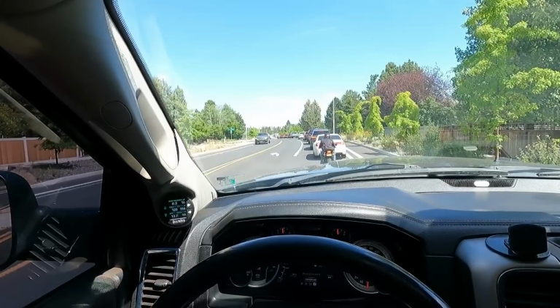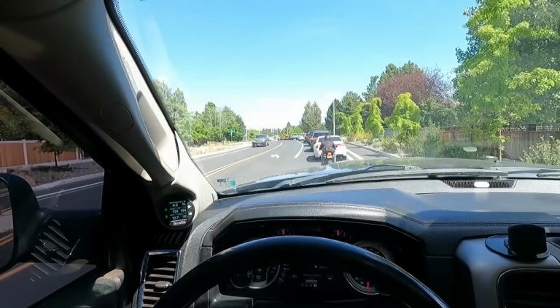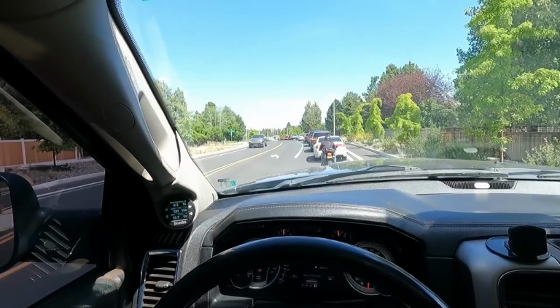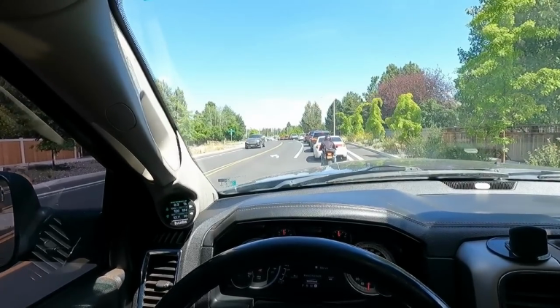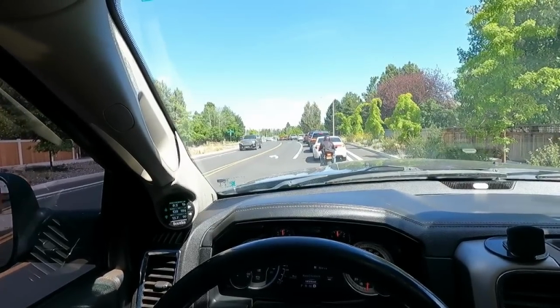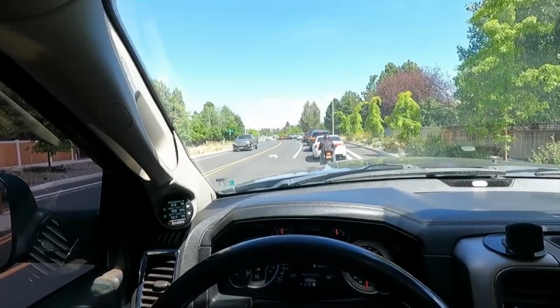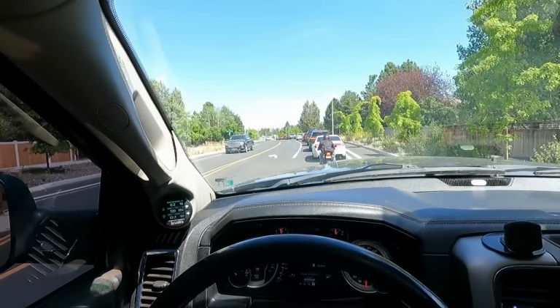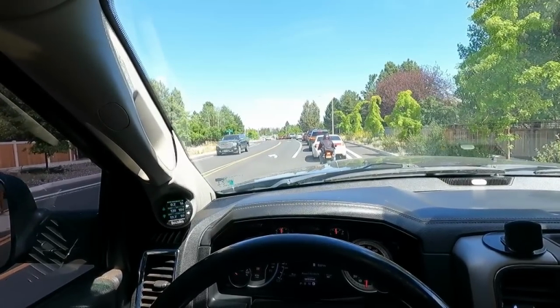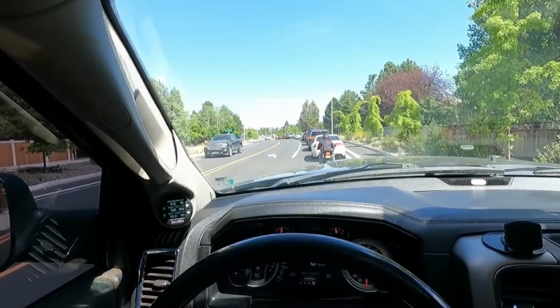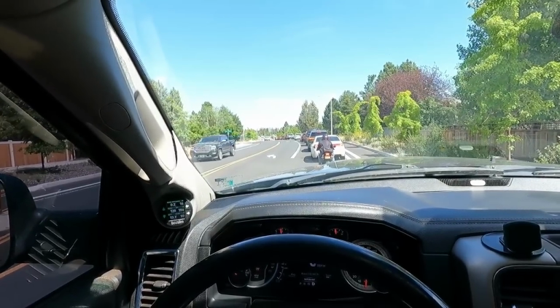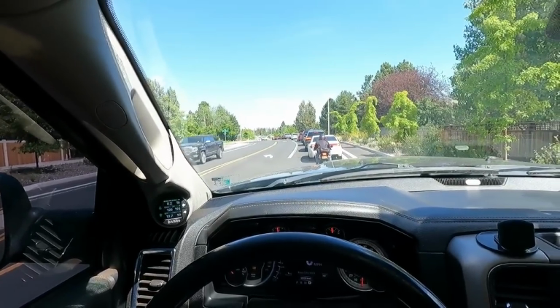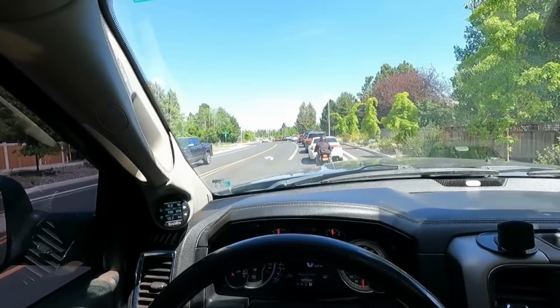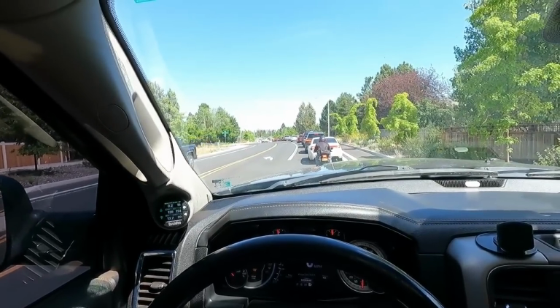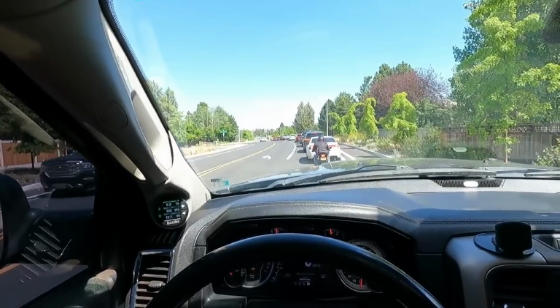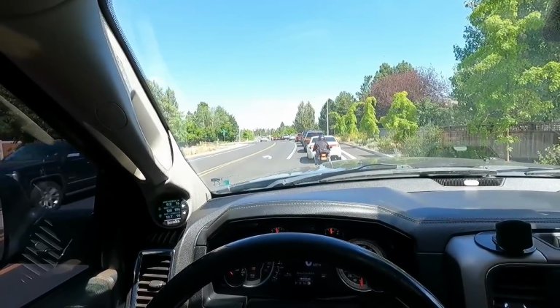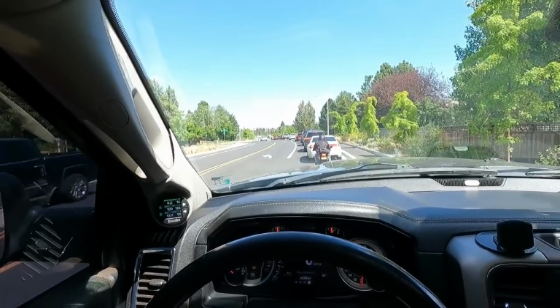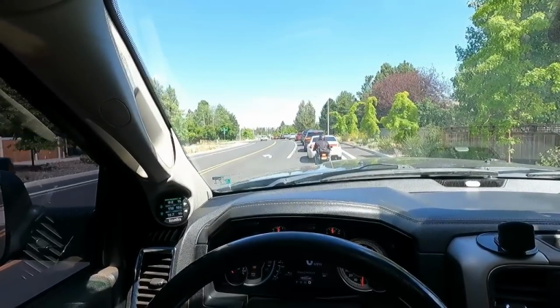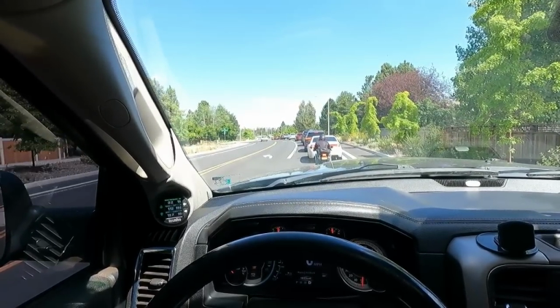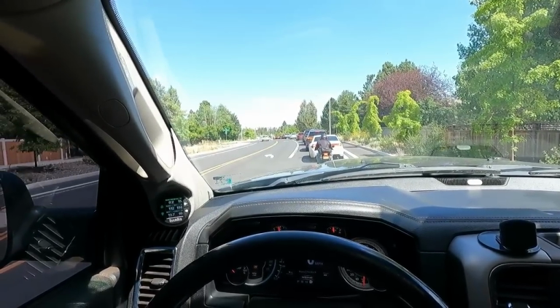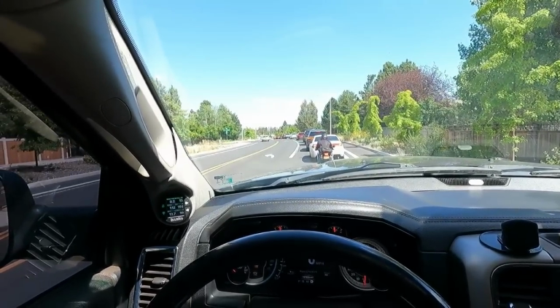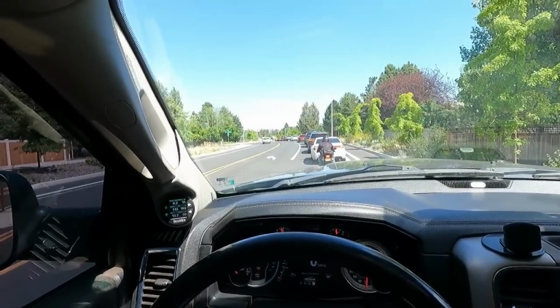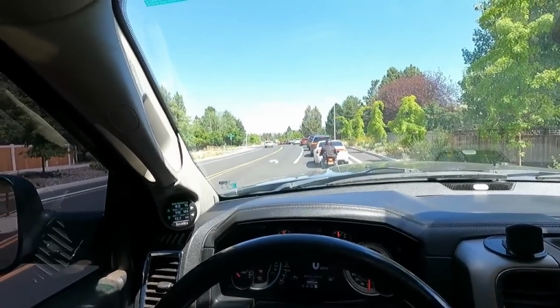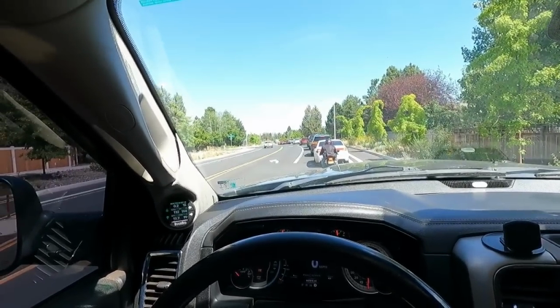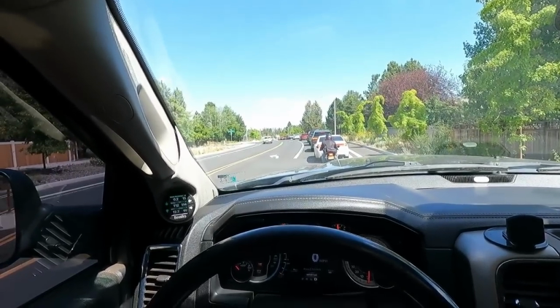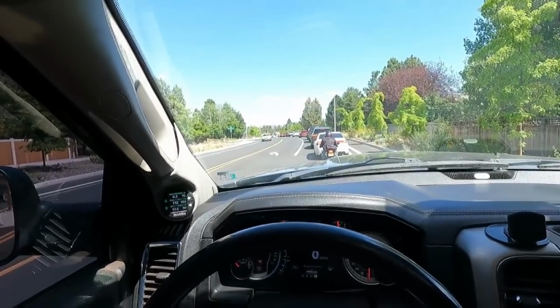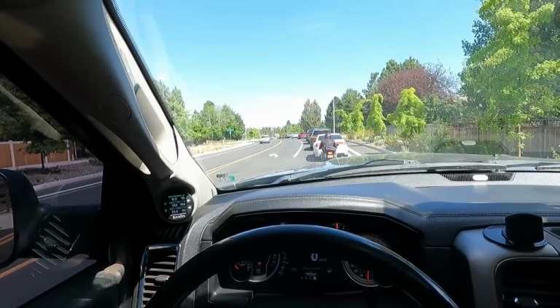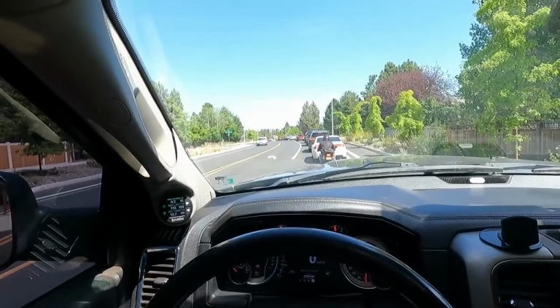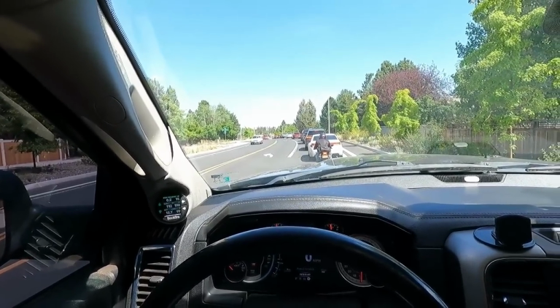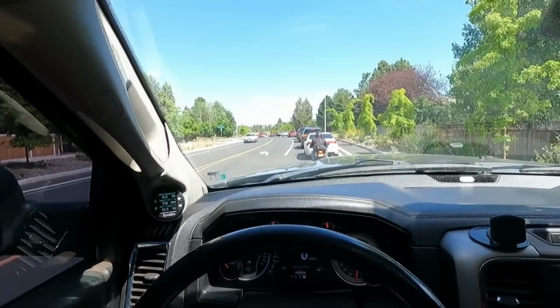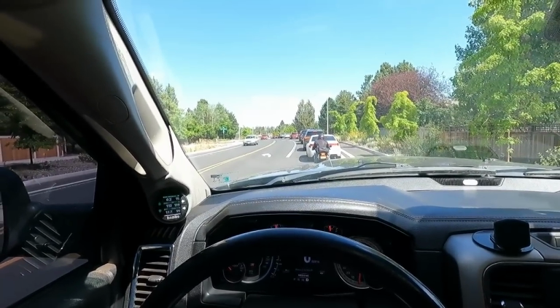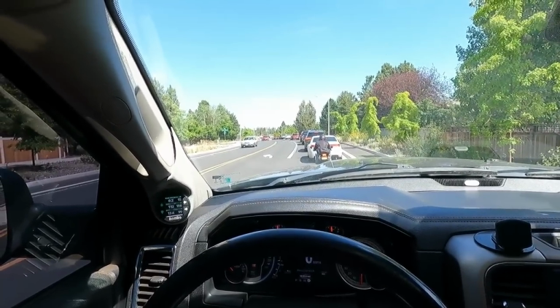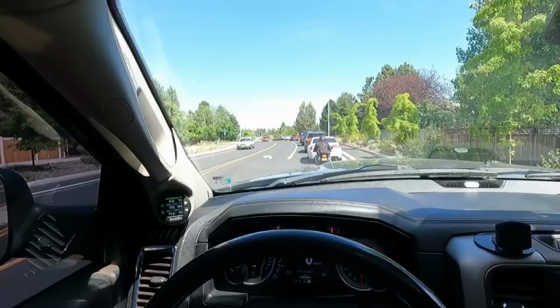Man, I'm so glad these roundabouts got rid of all the traffic problems — so much better now.